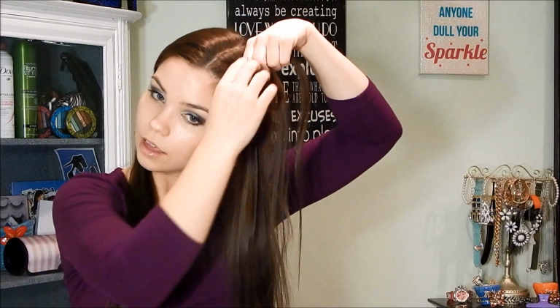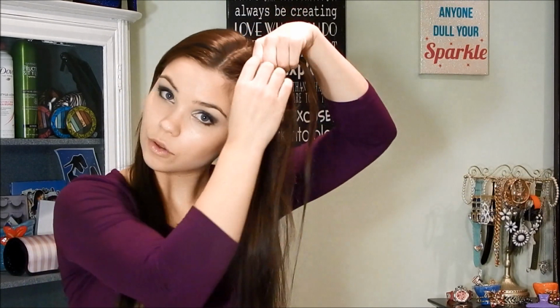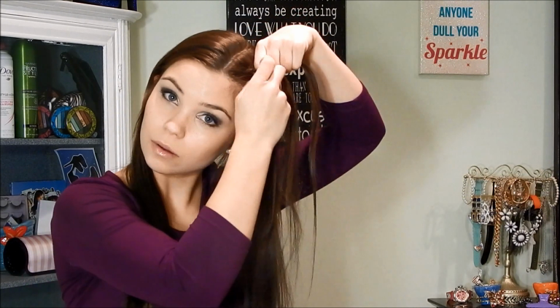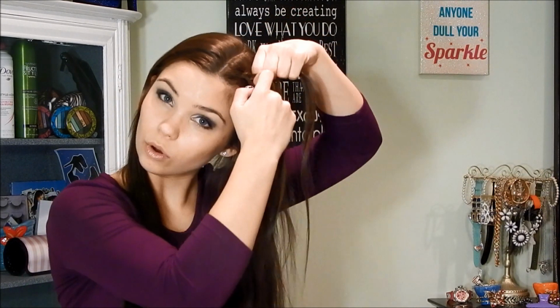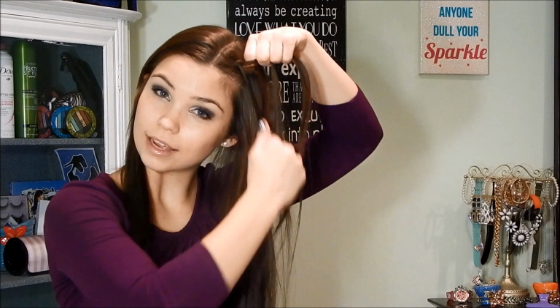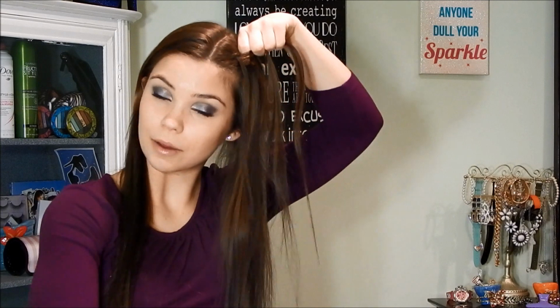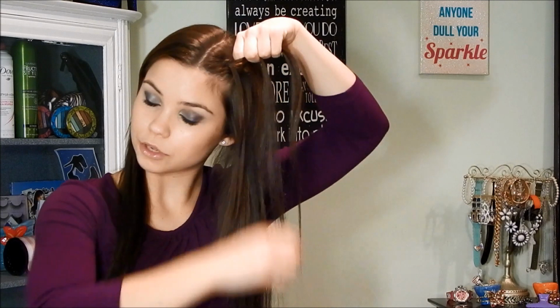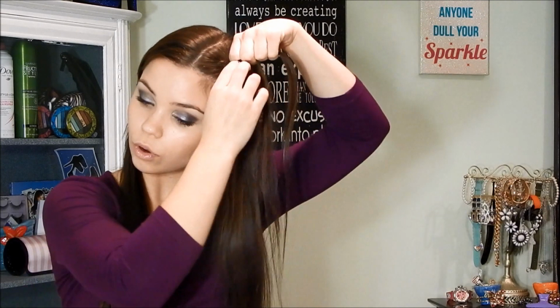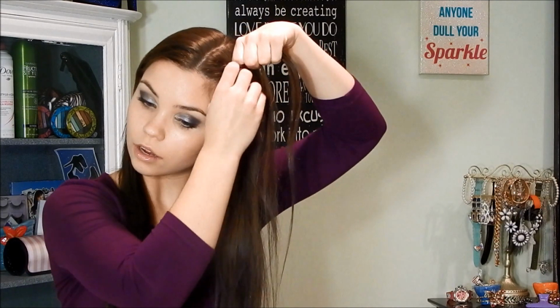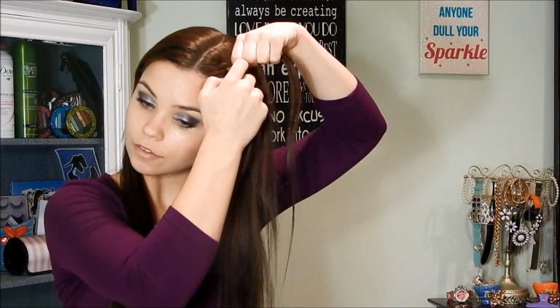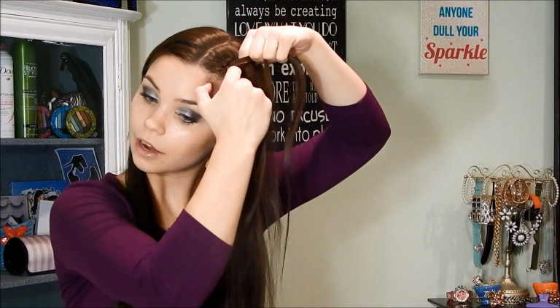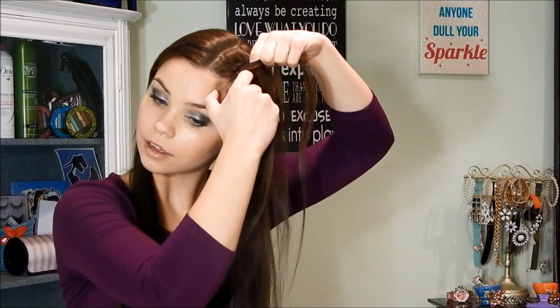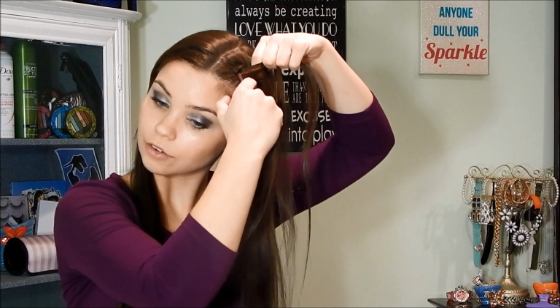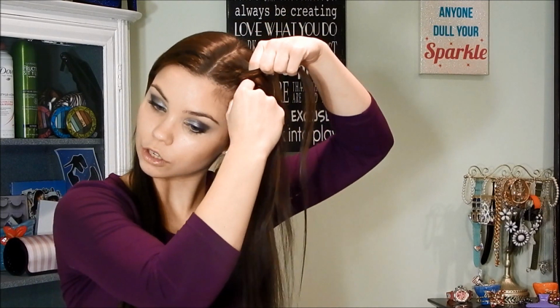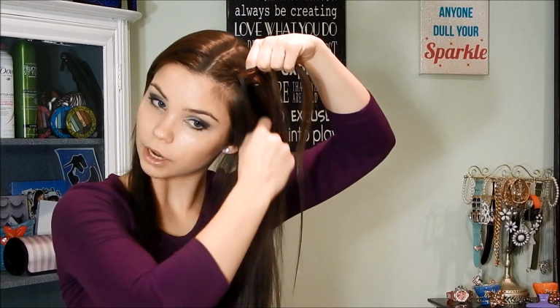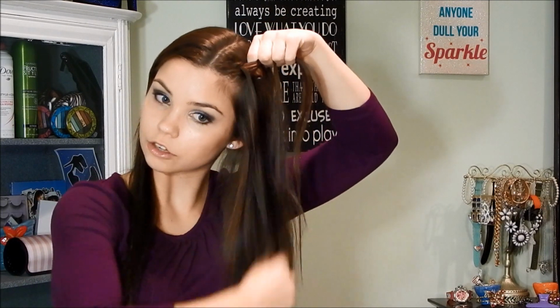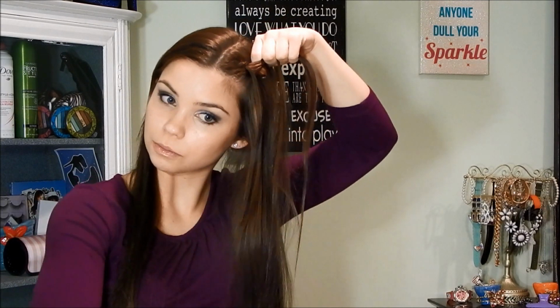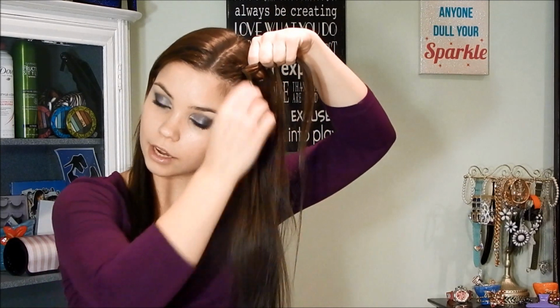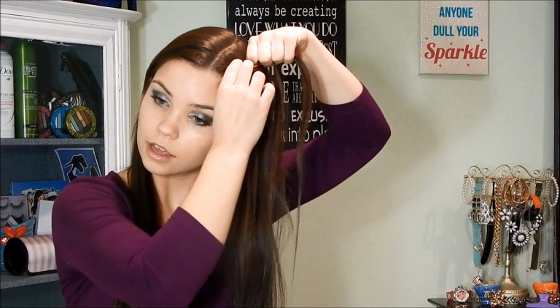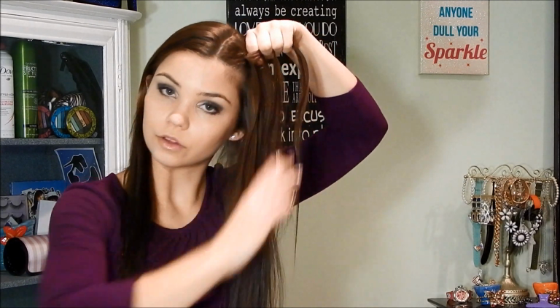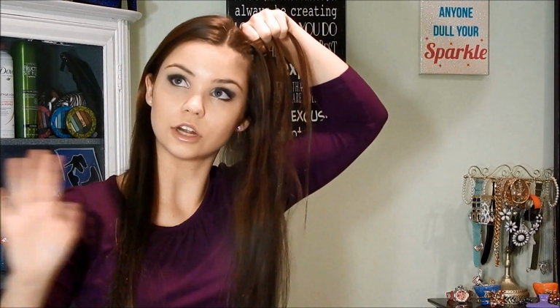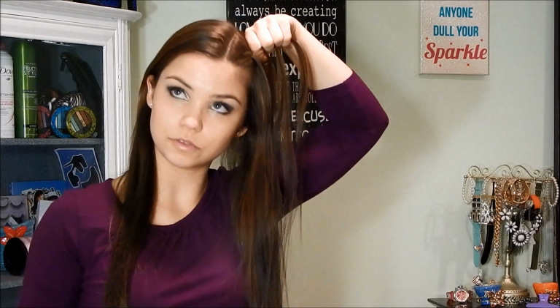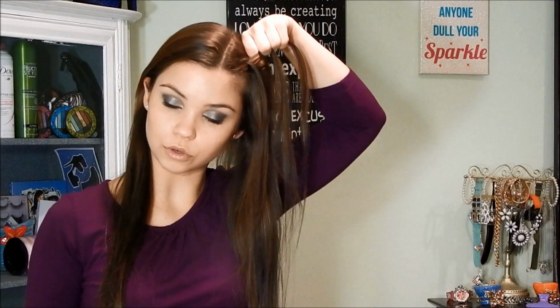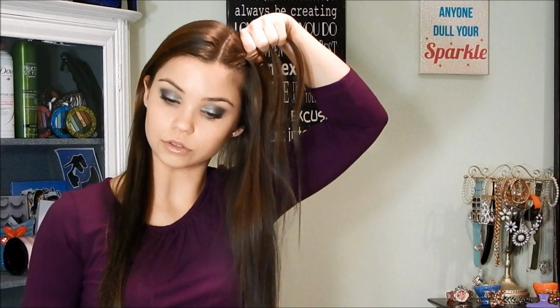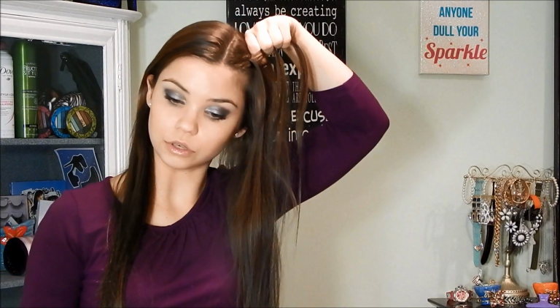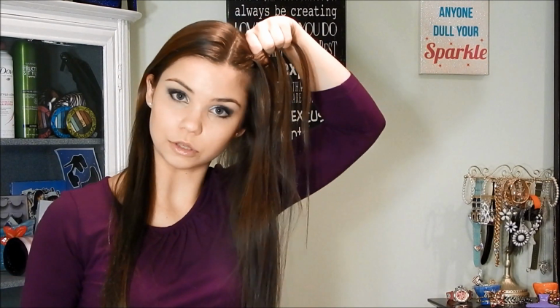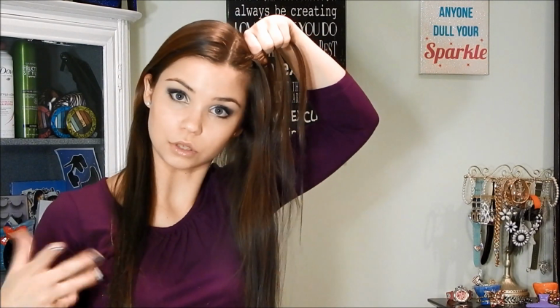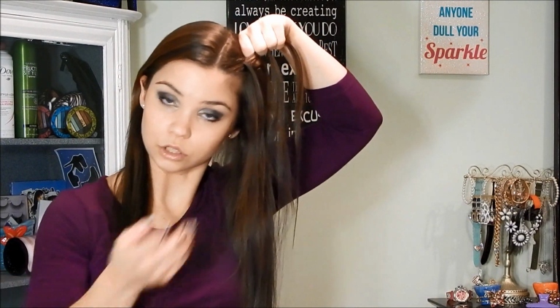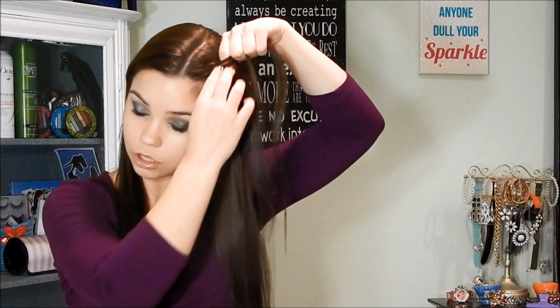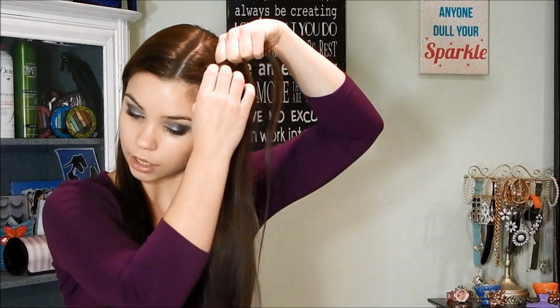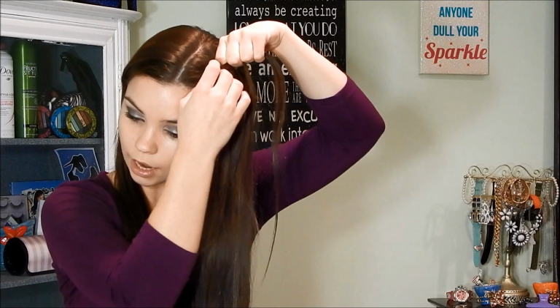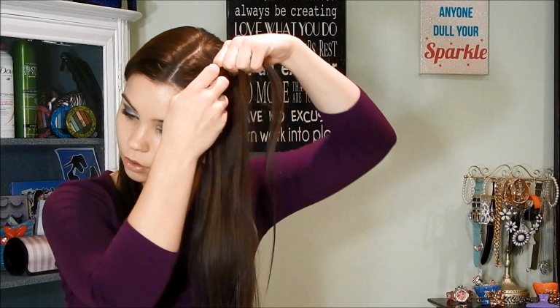If you want a more in-depth tutorial on how to inverse braid or Dutch braid, there are tons of tutorials on YouTube so you can just check those out.